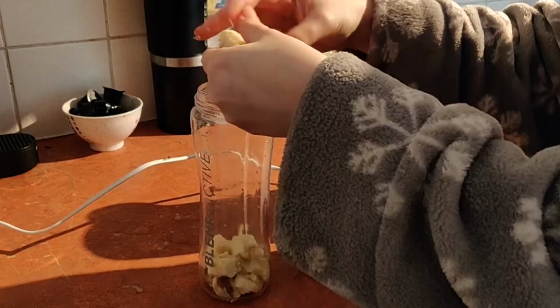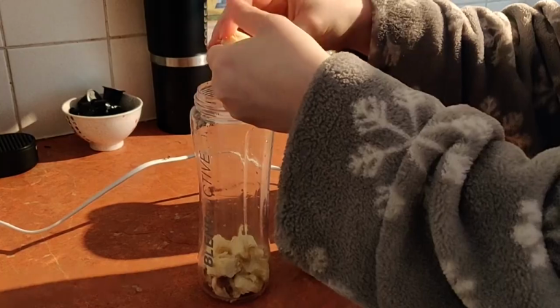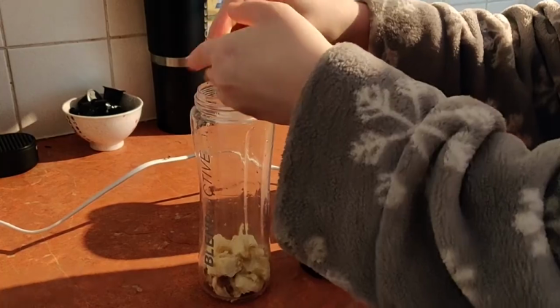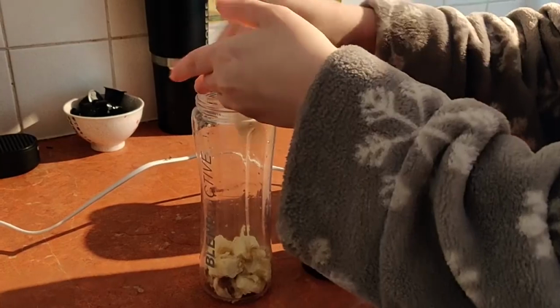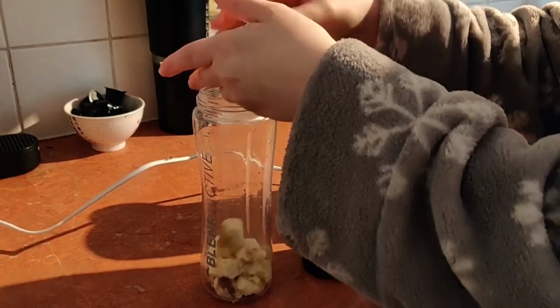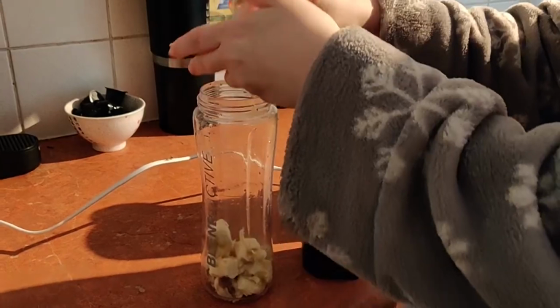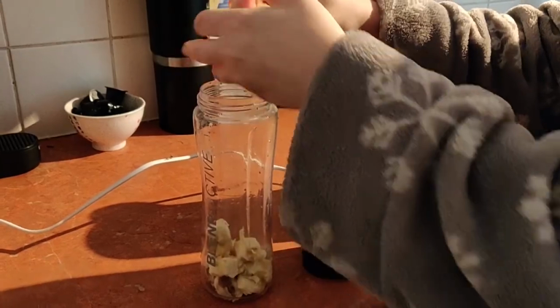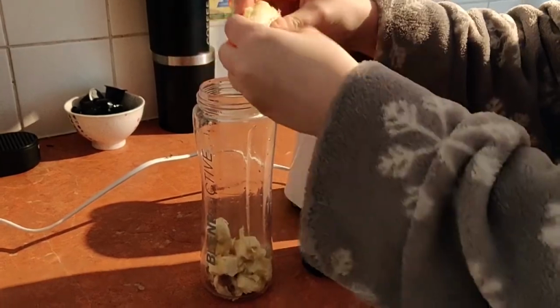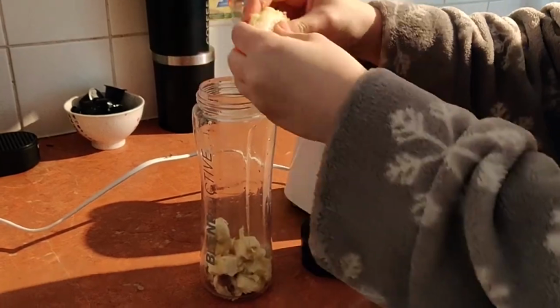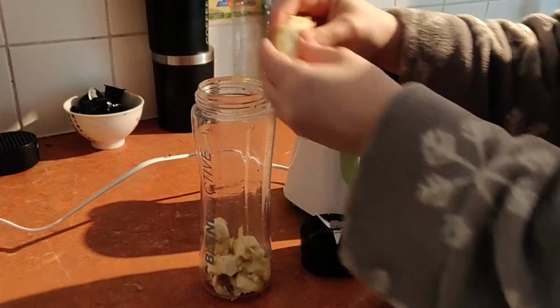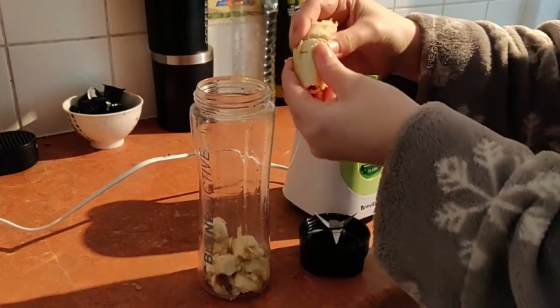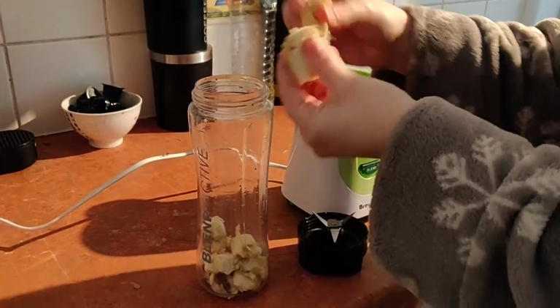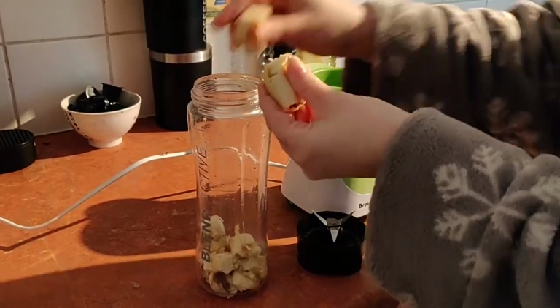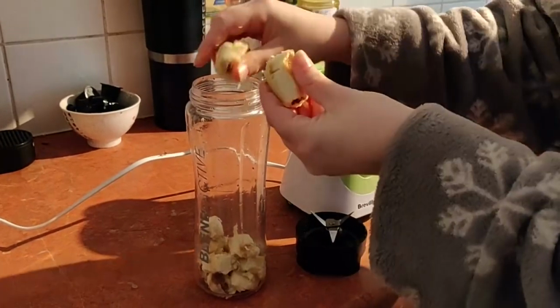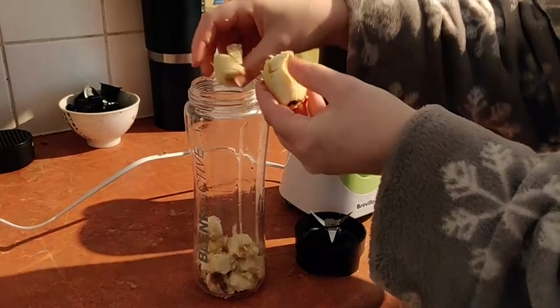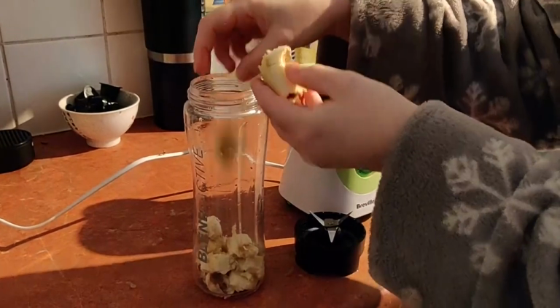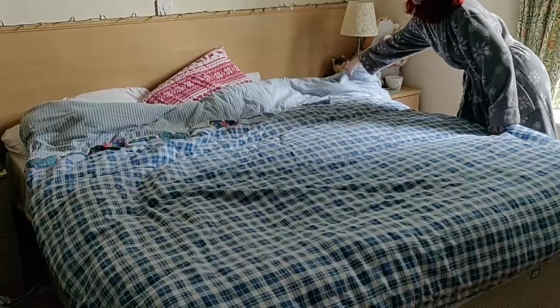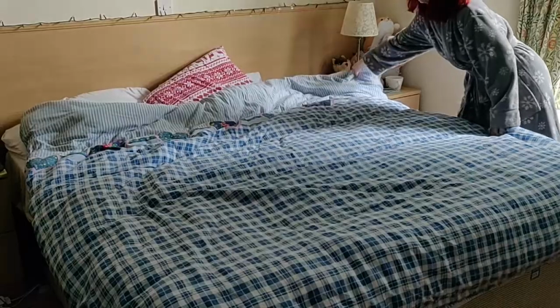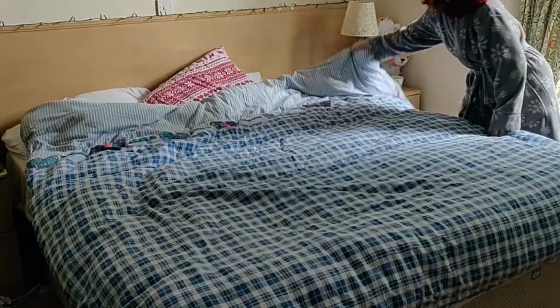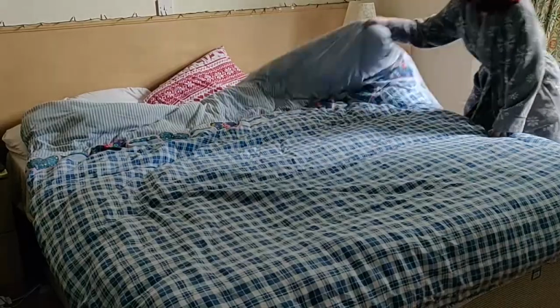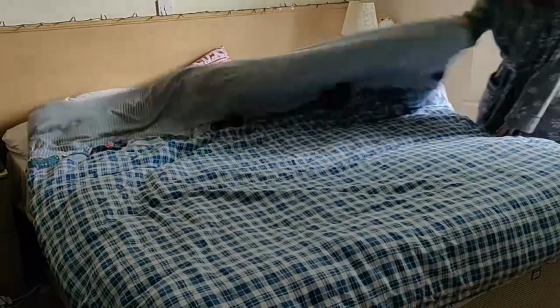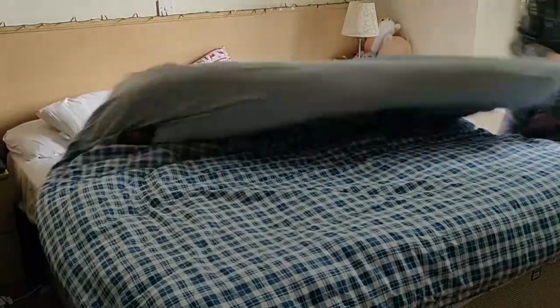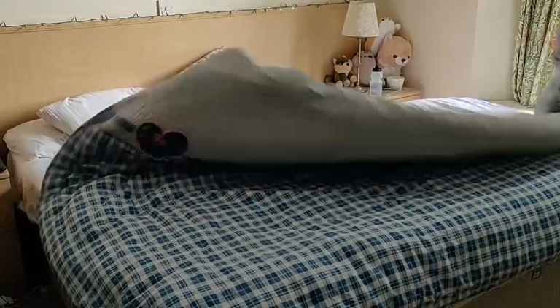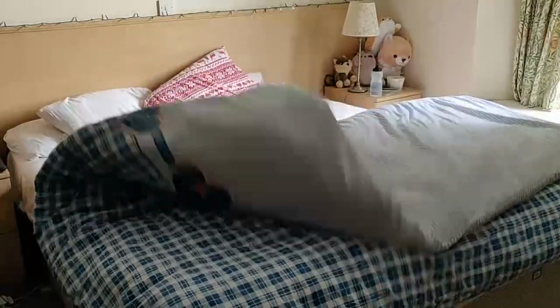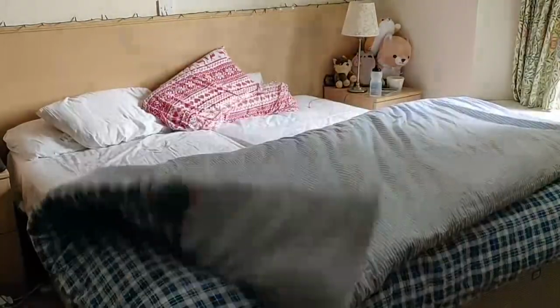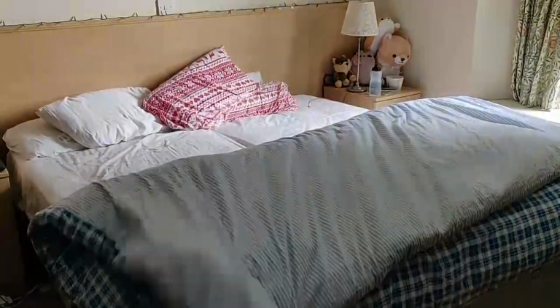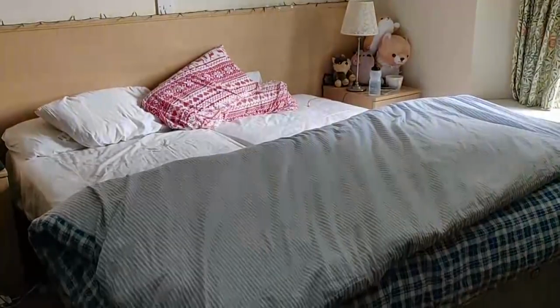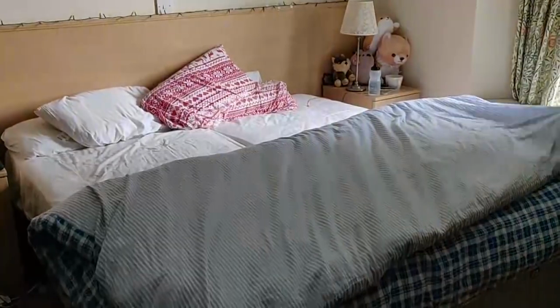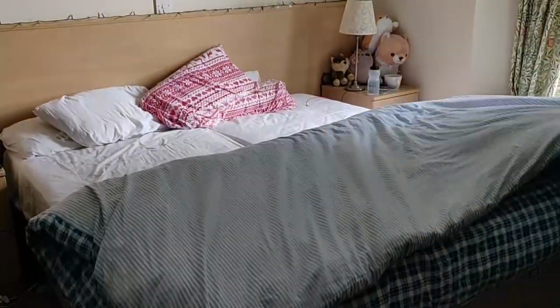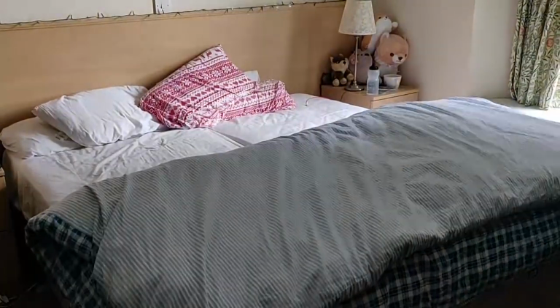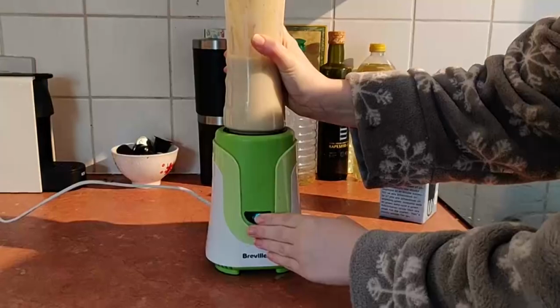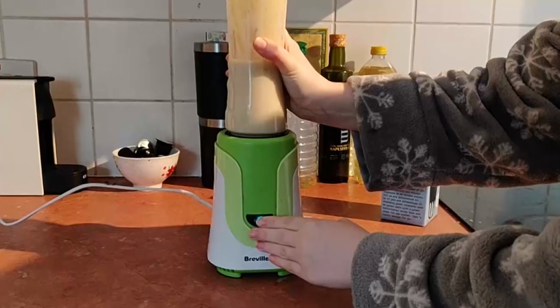The day starts with me and my boyfriend experimenting with smoothies, as it's a quick and easy breakfast.